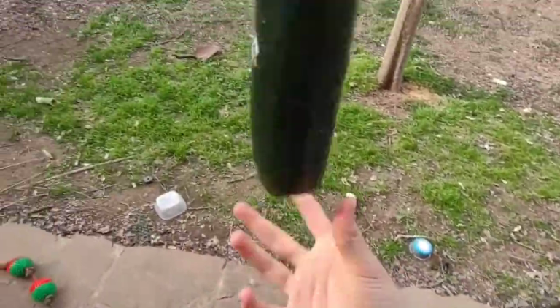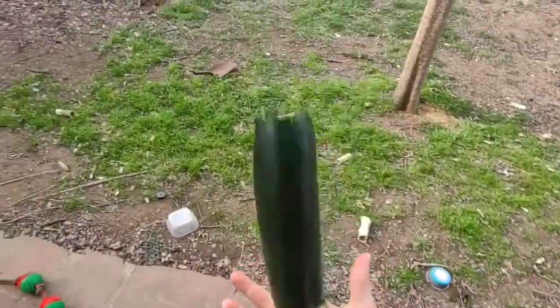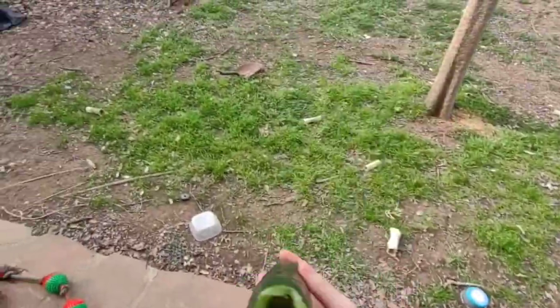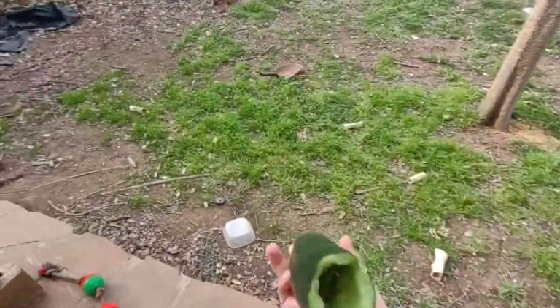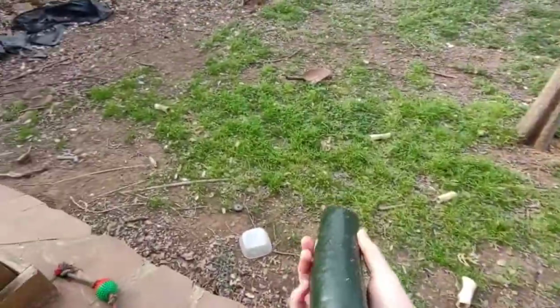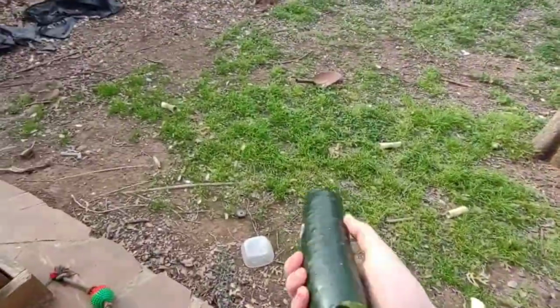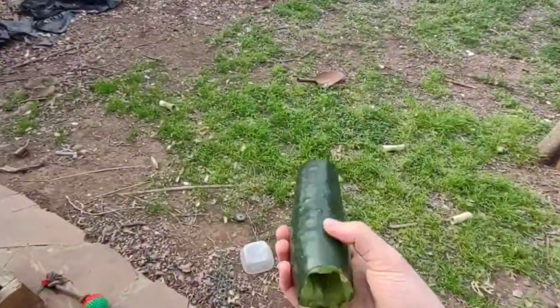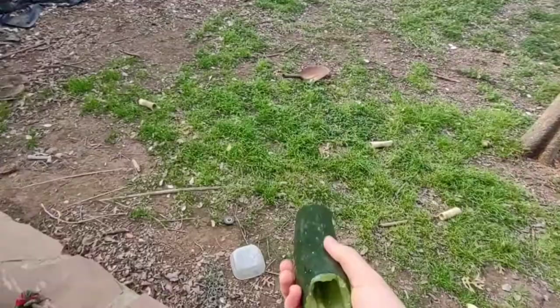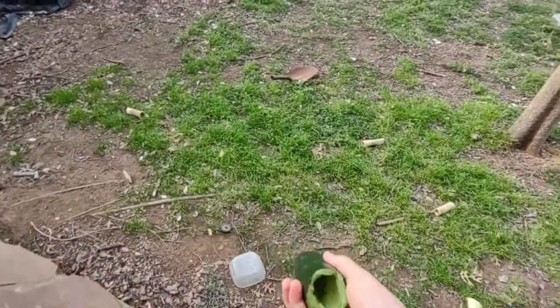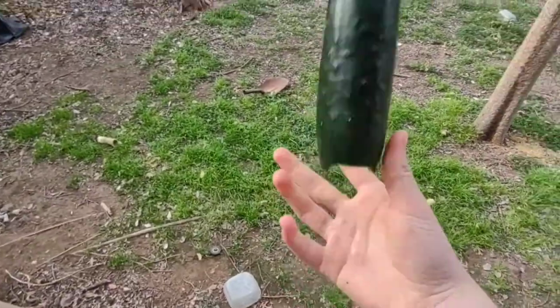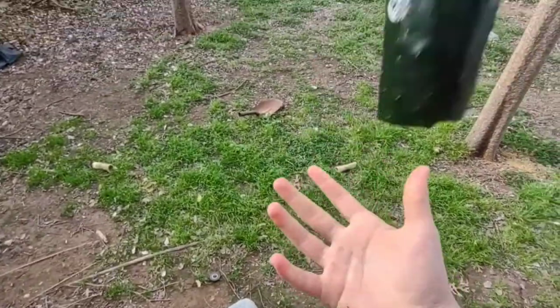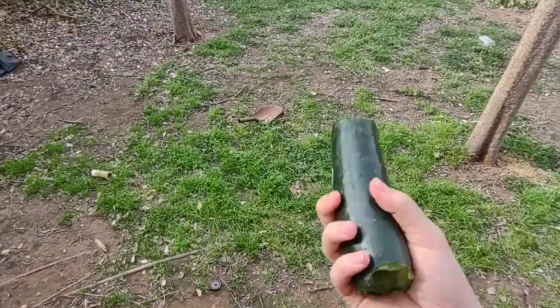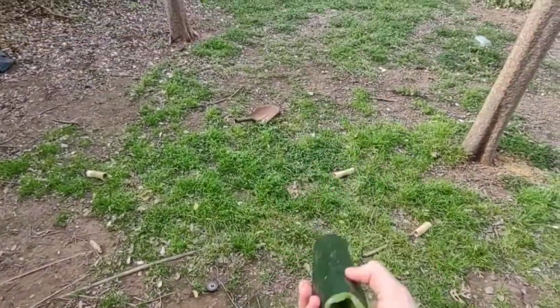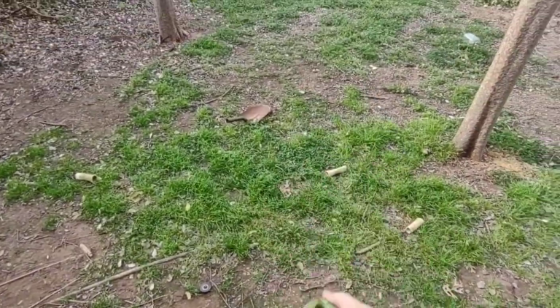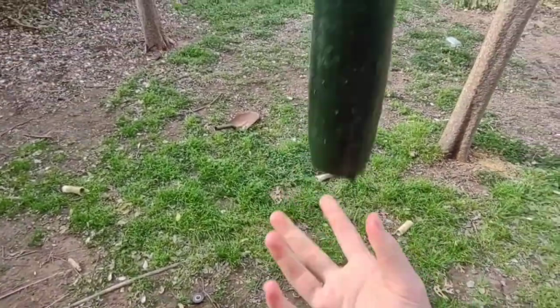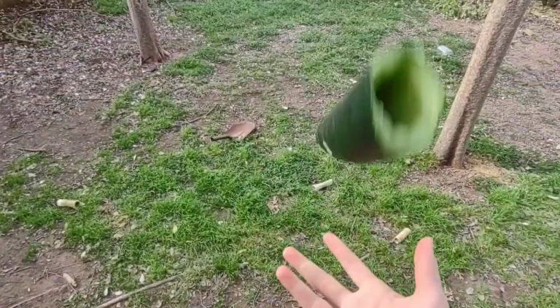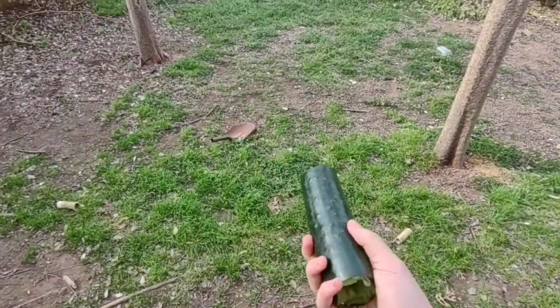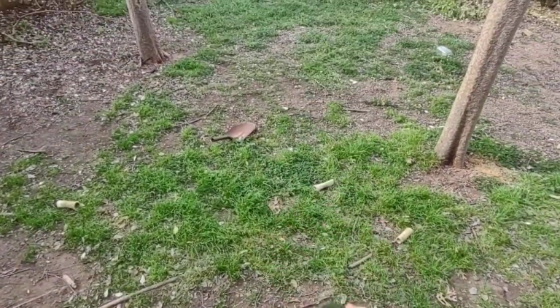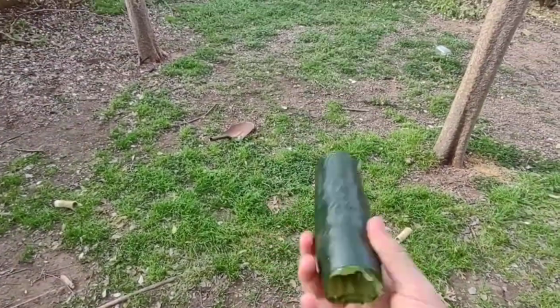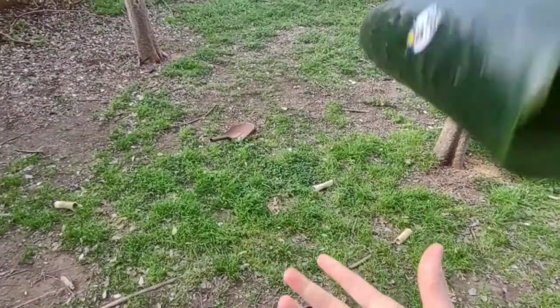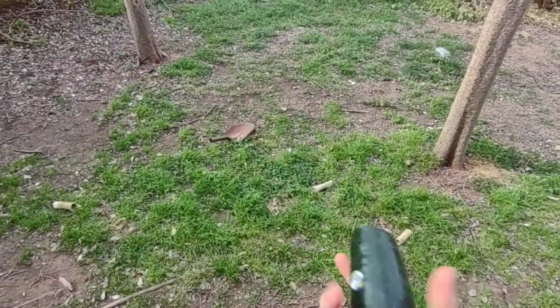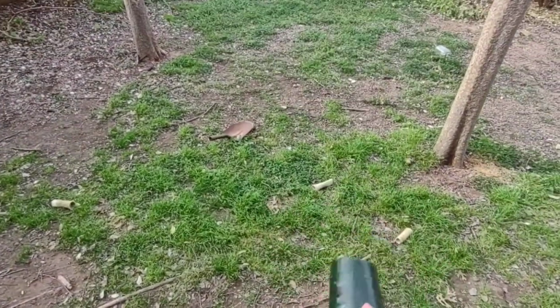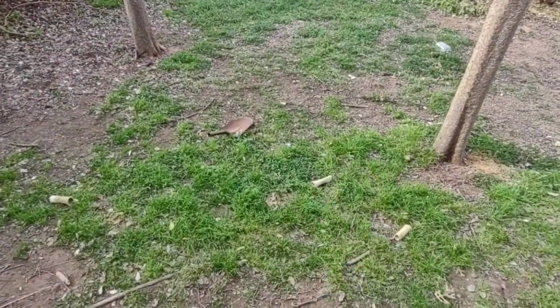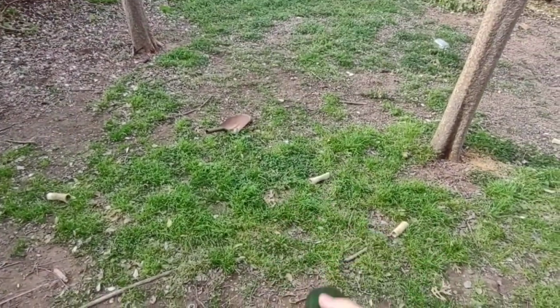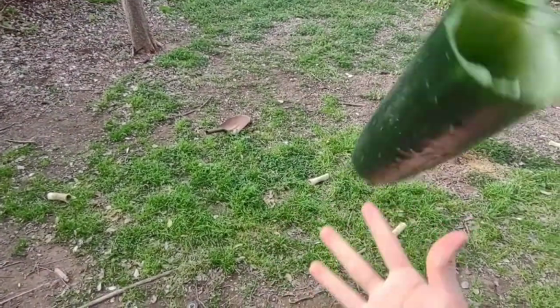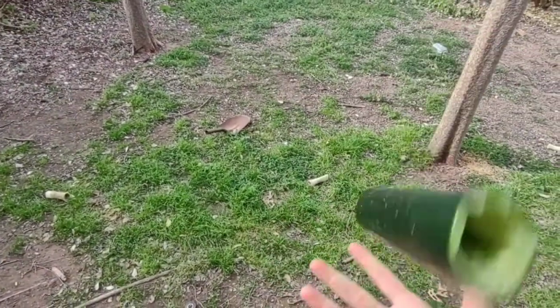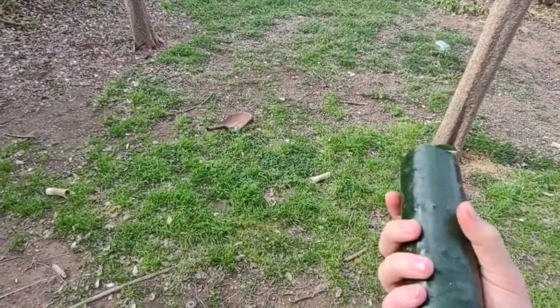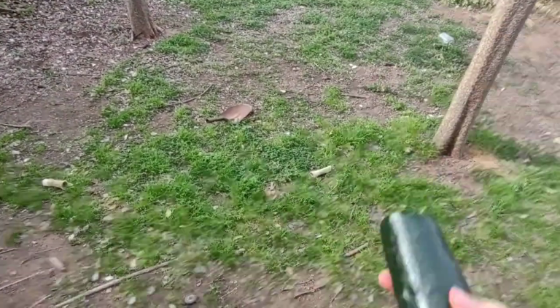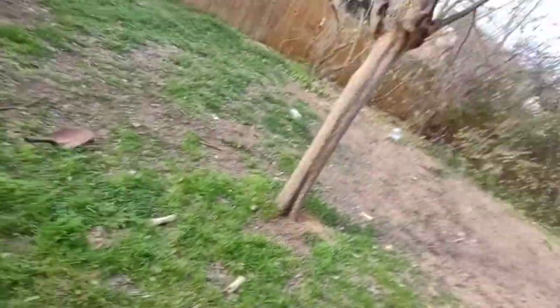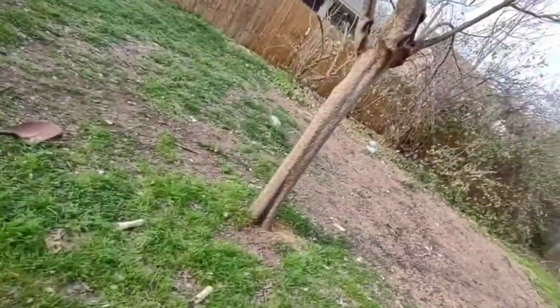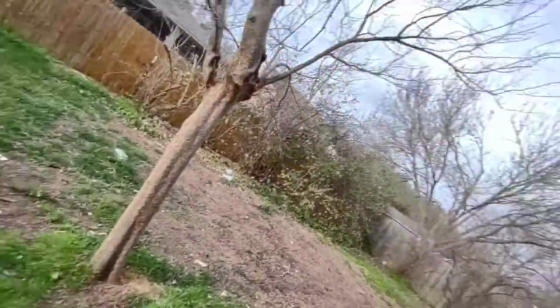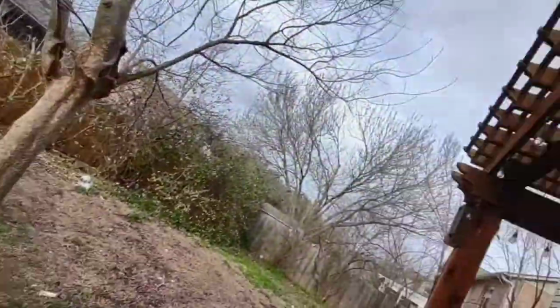Eventually the end result was a completely hollowed out cucumber and it sounded a little like this.